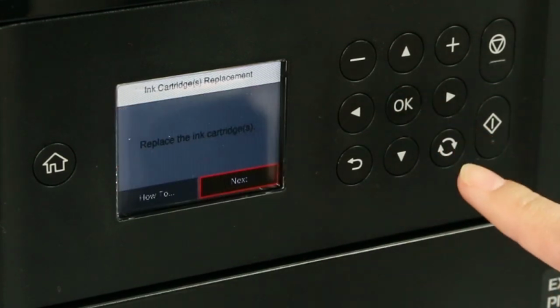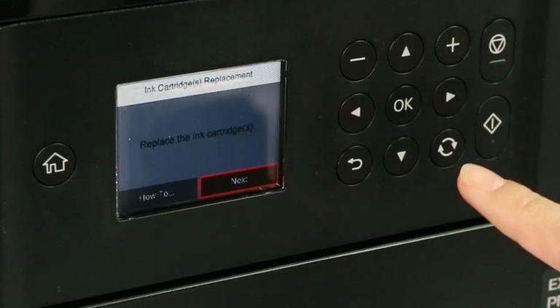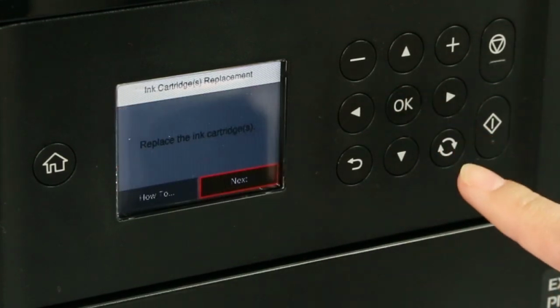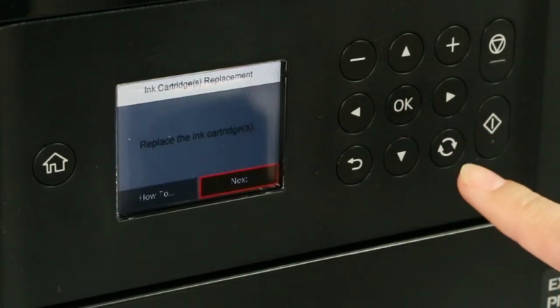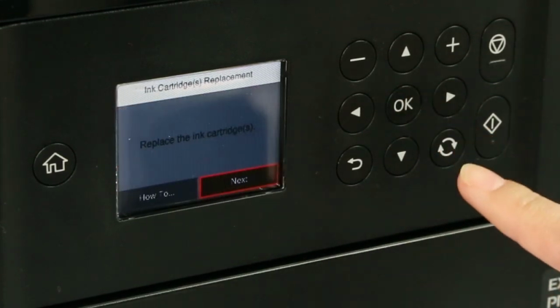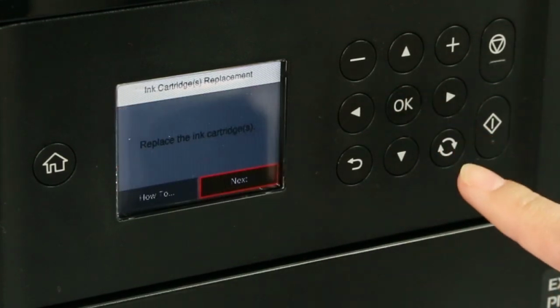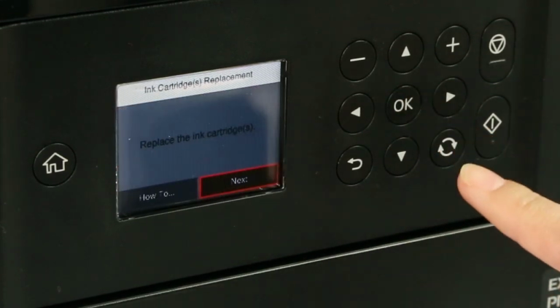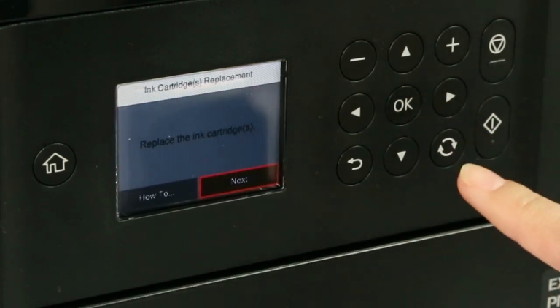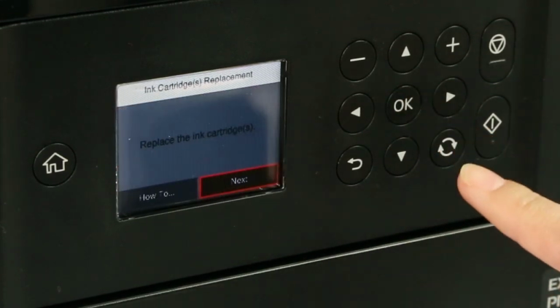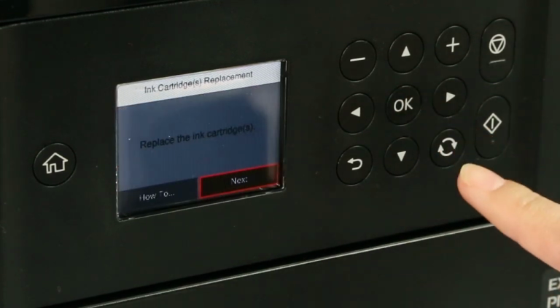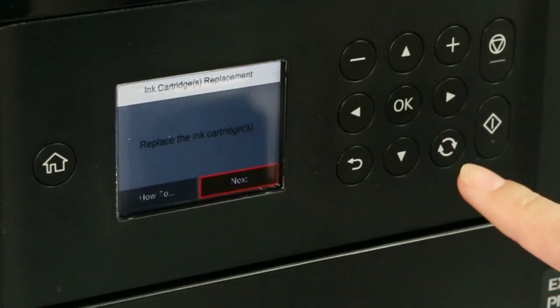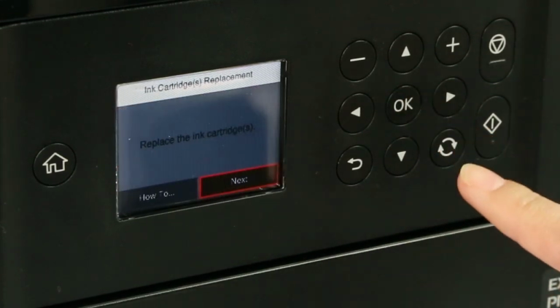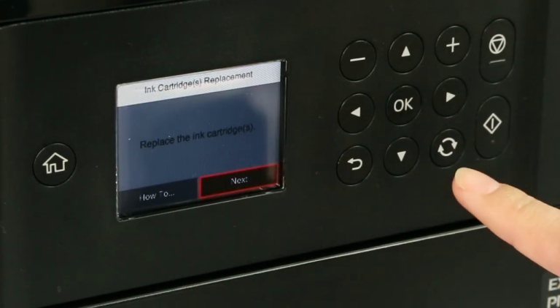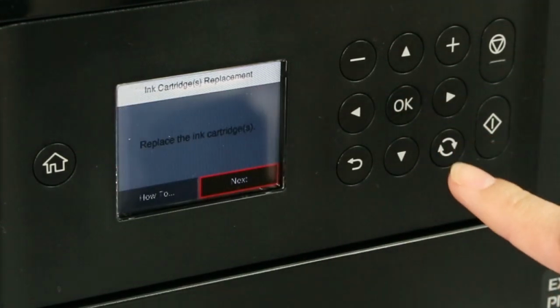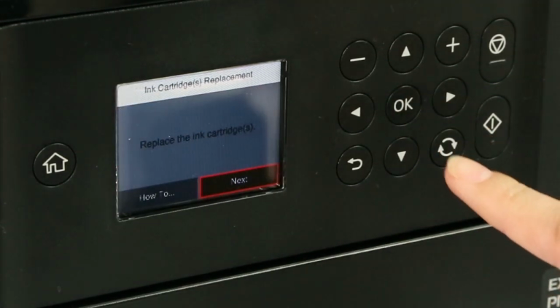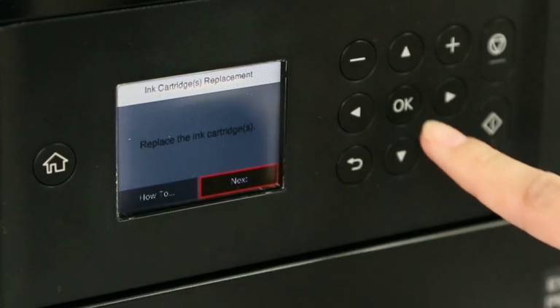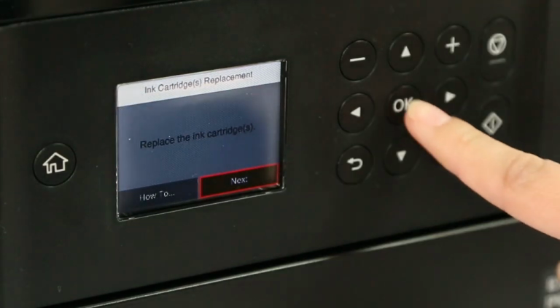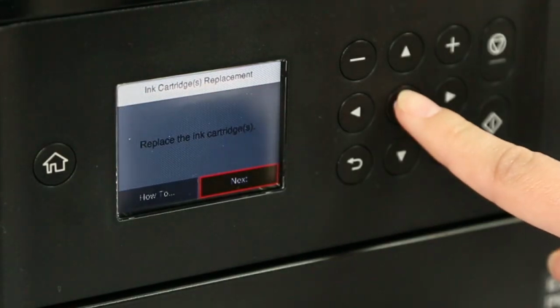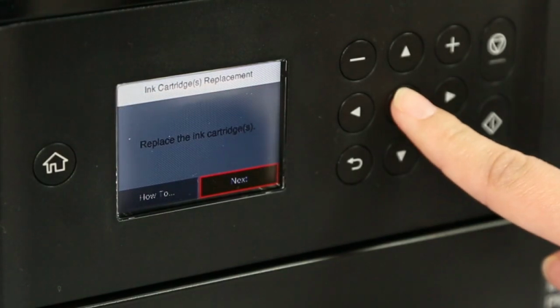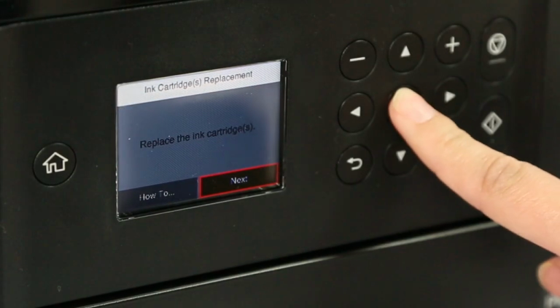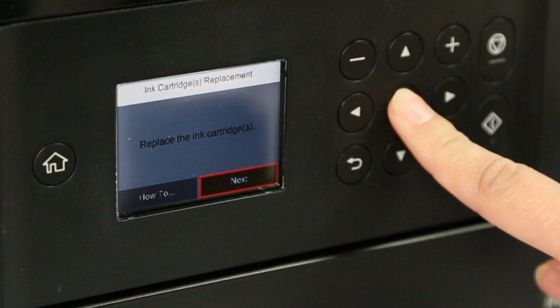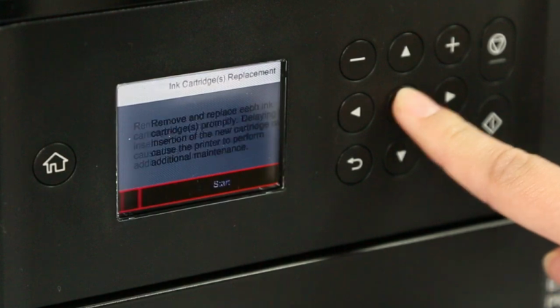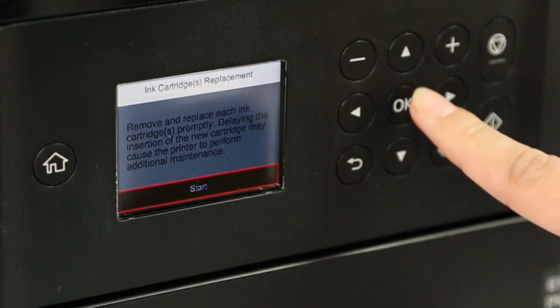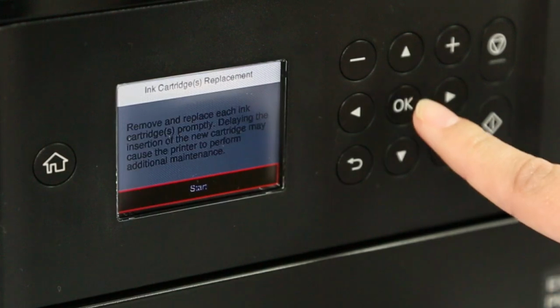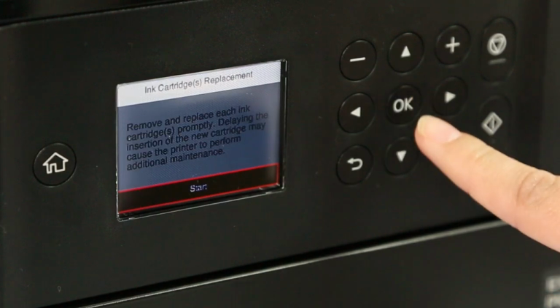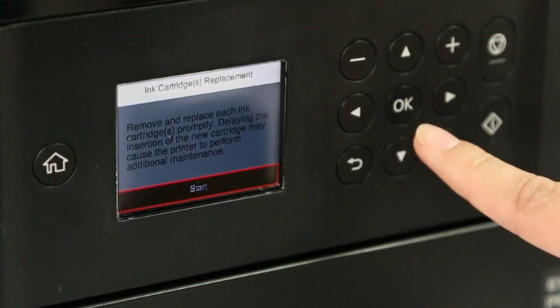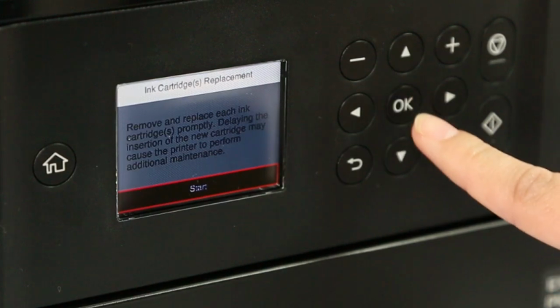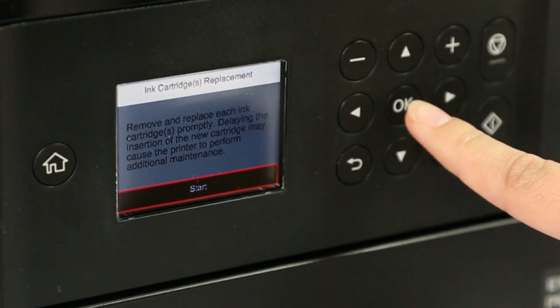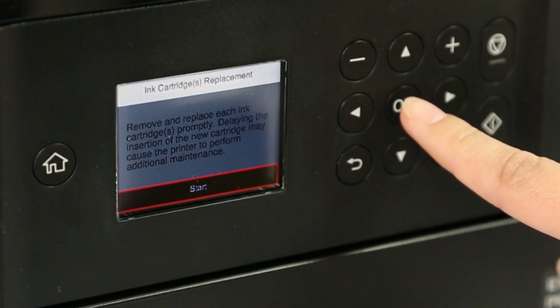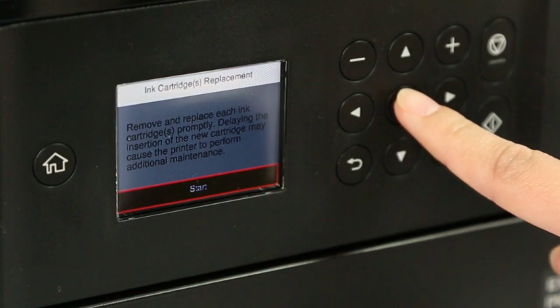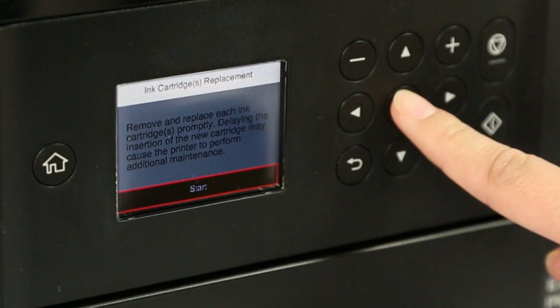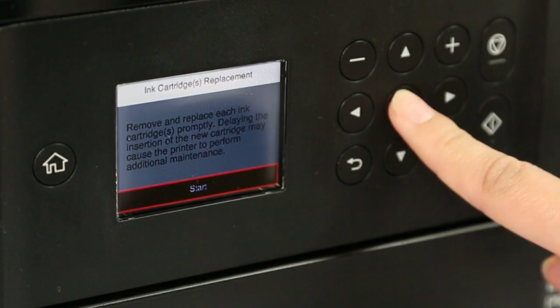When you see this screen, select Next, then select Start.